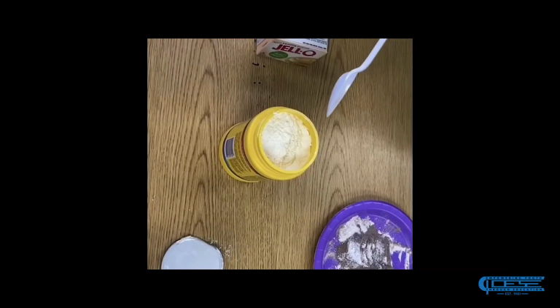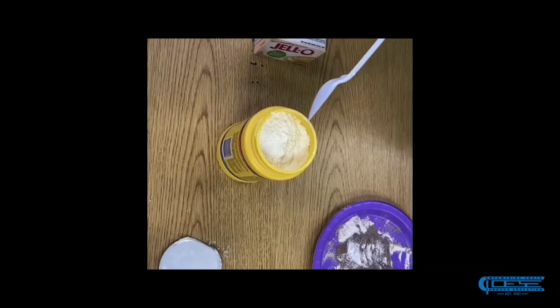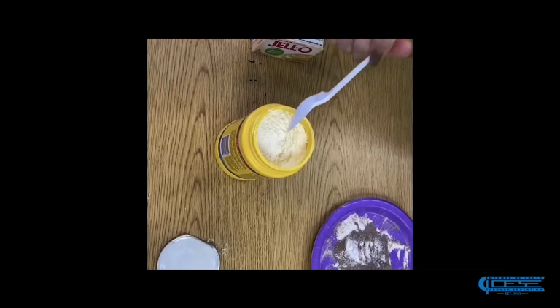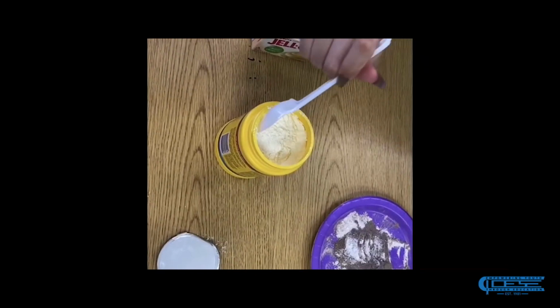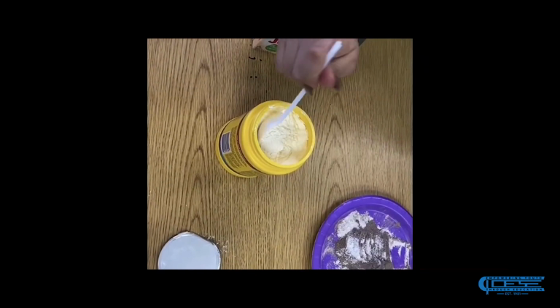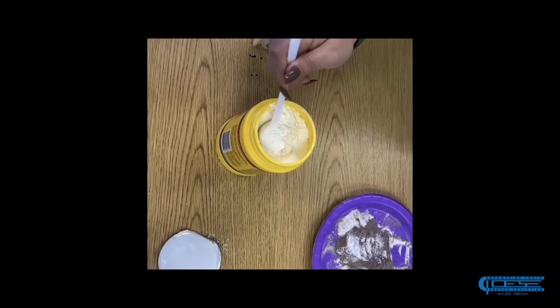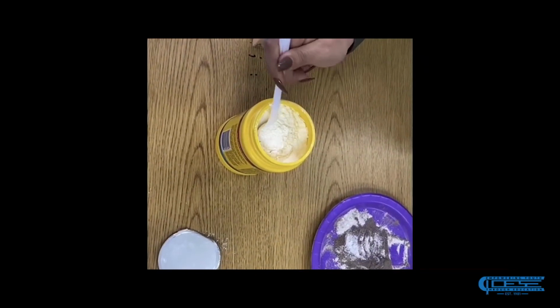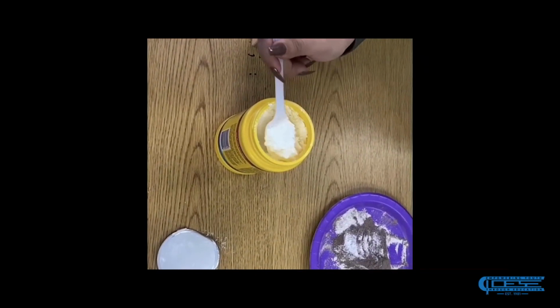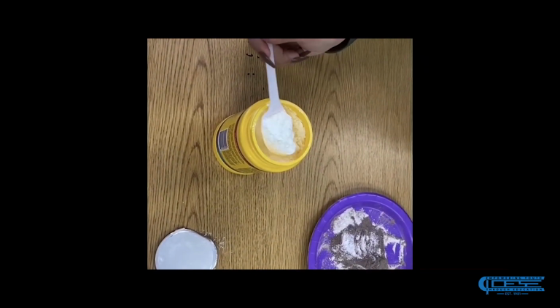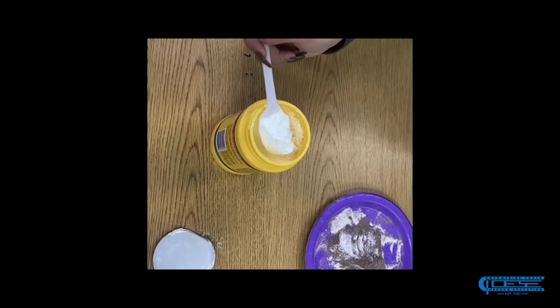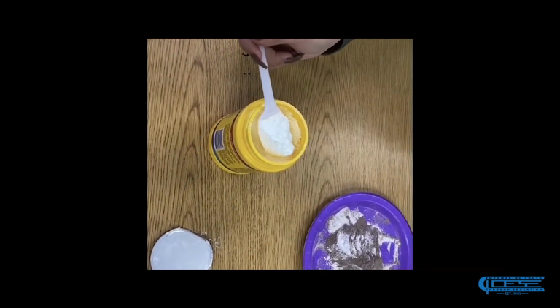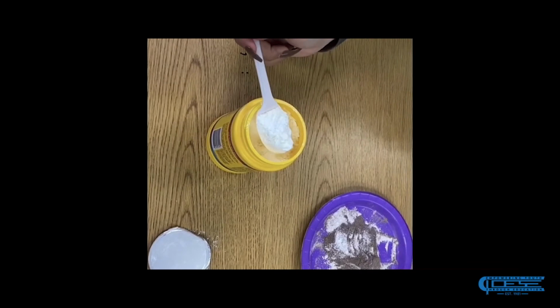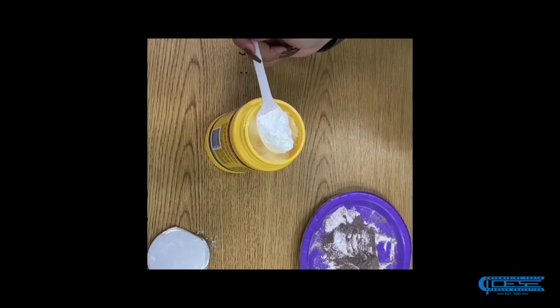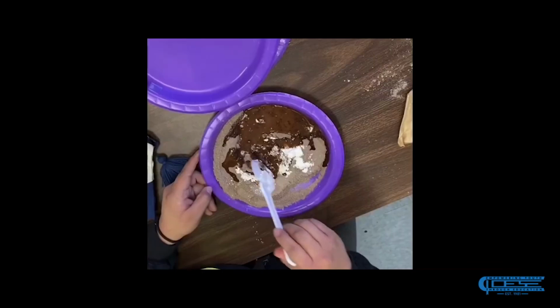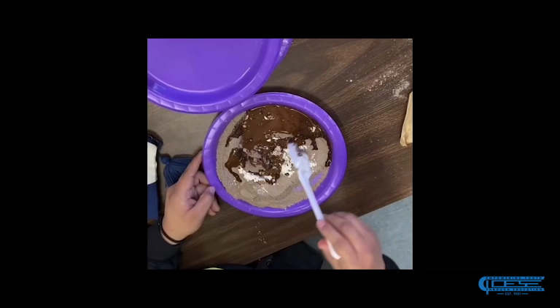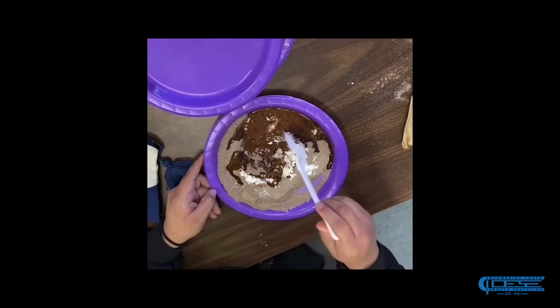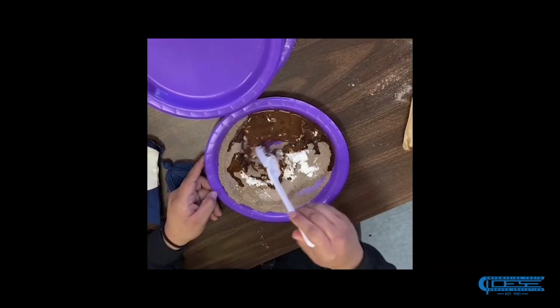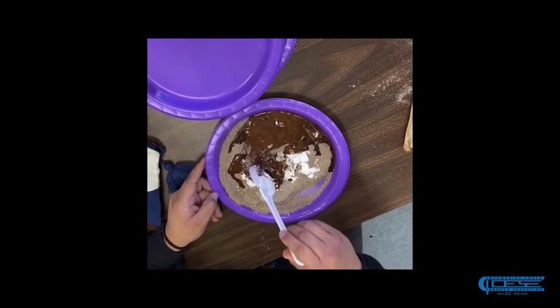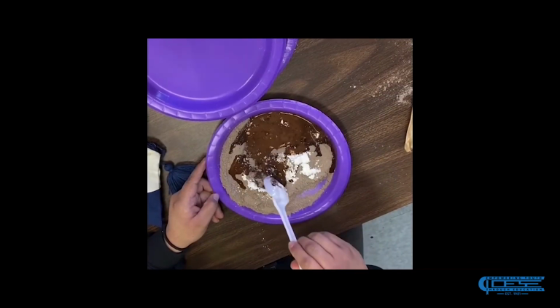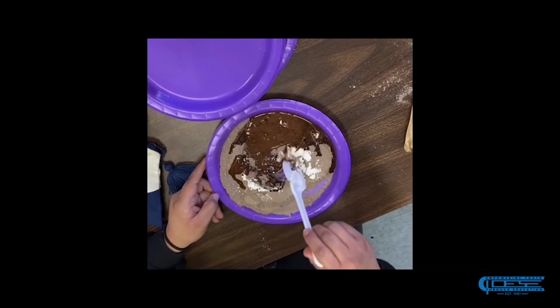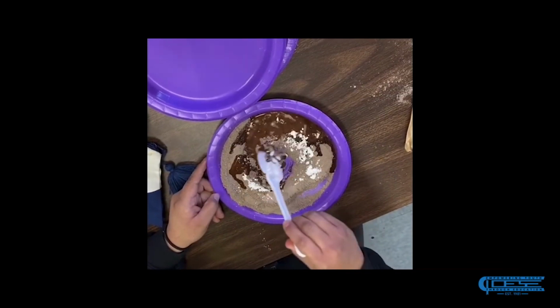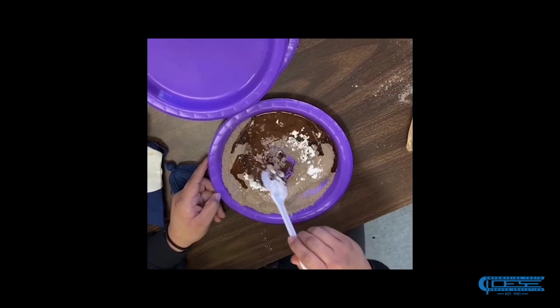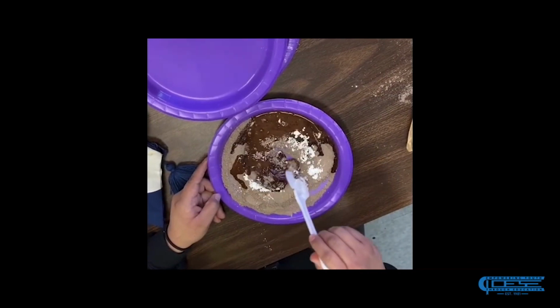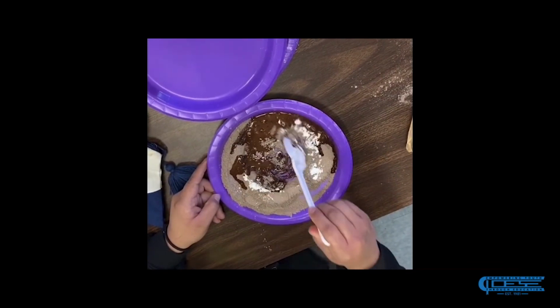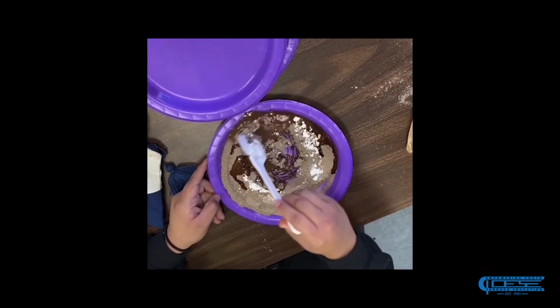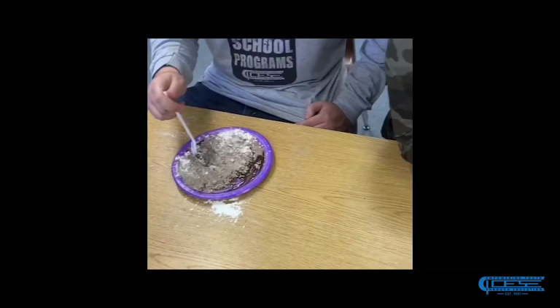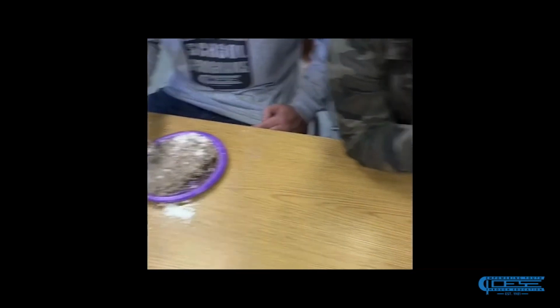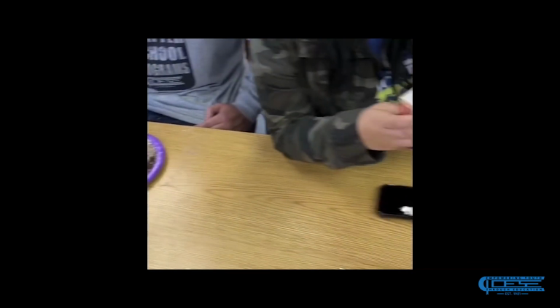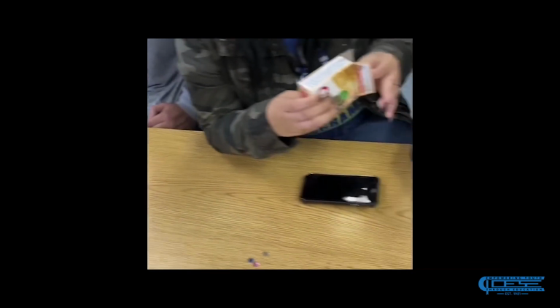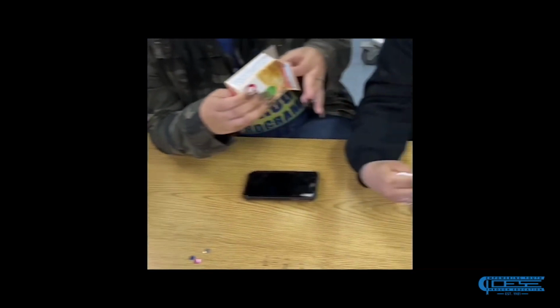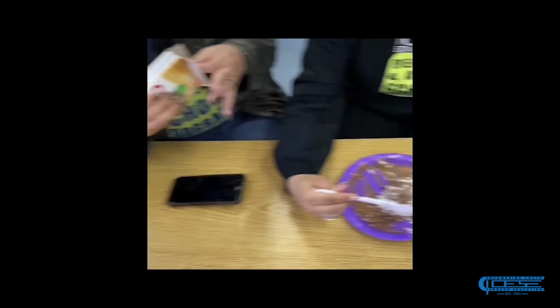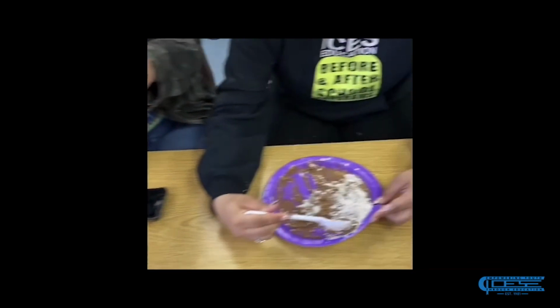Use a spoonful of cornstarch, water, and then just mix it up until it gets thick.